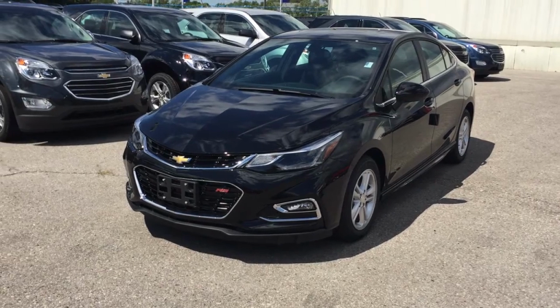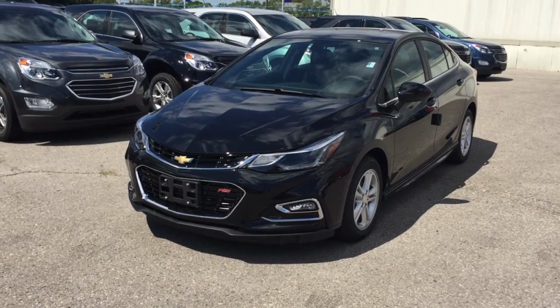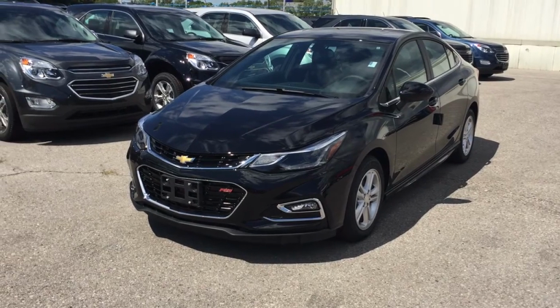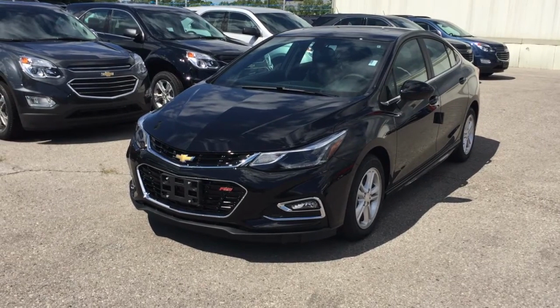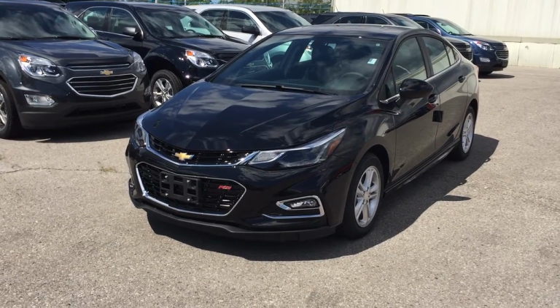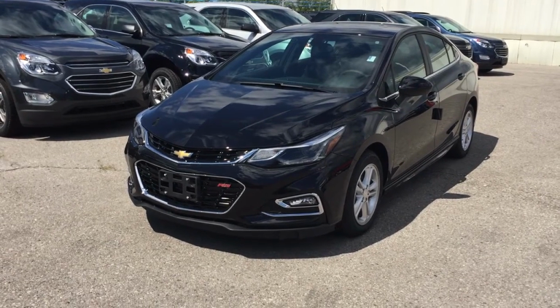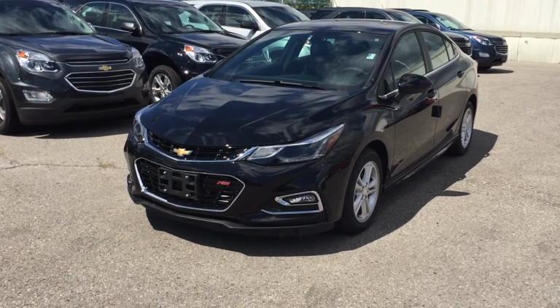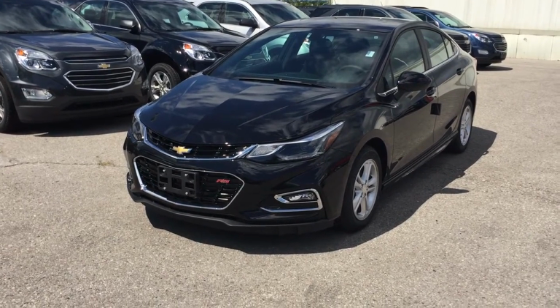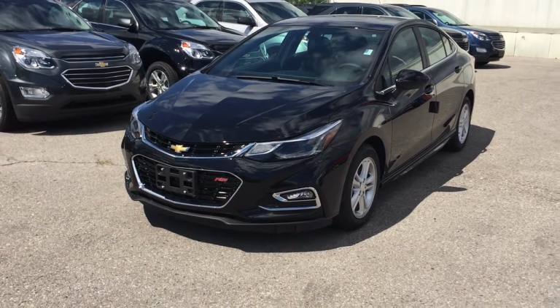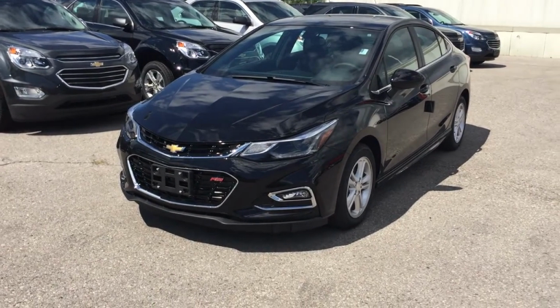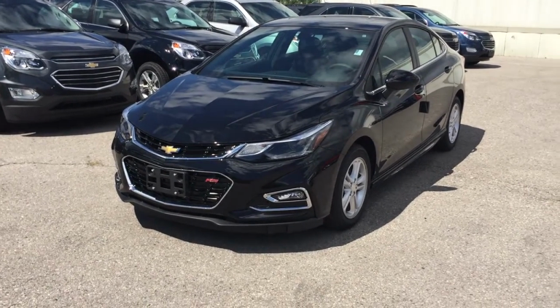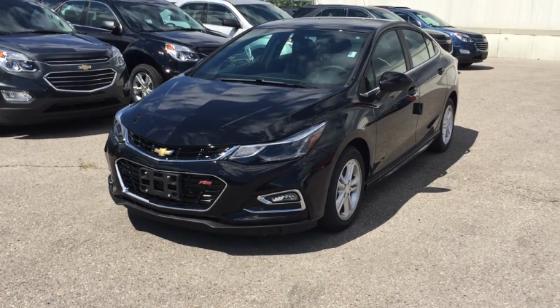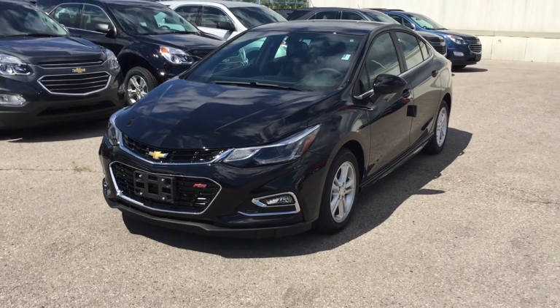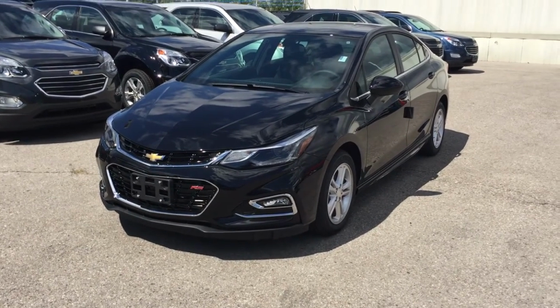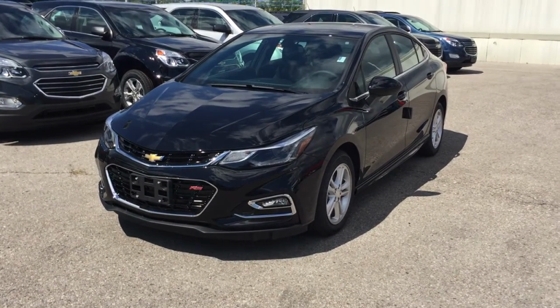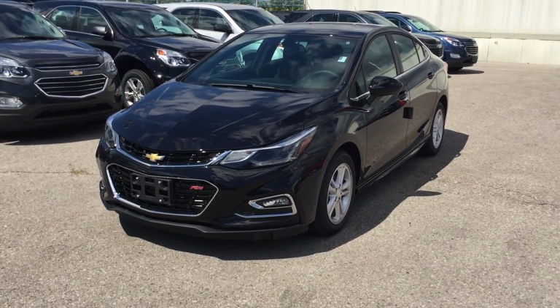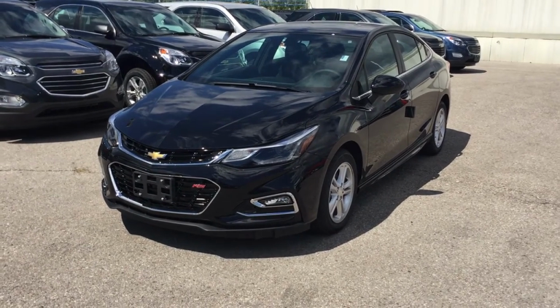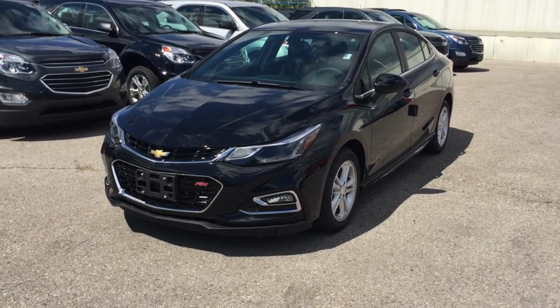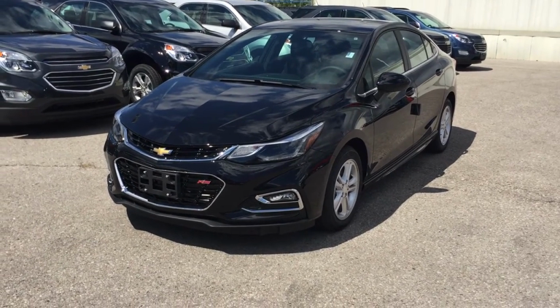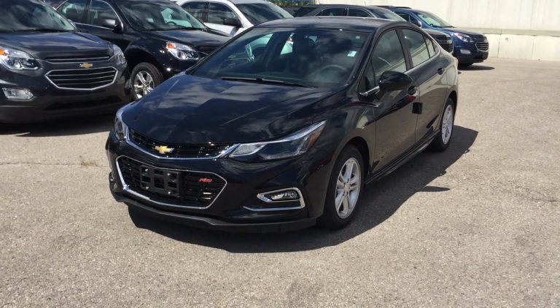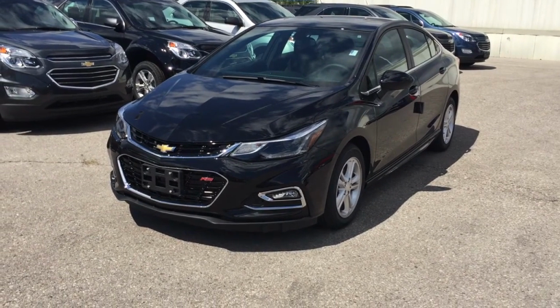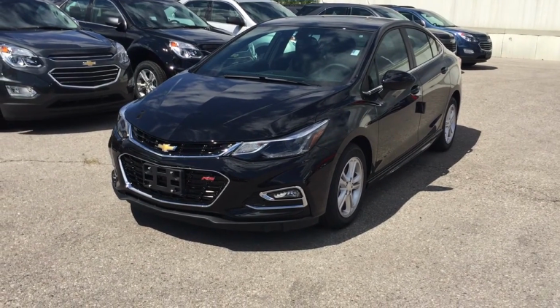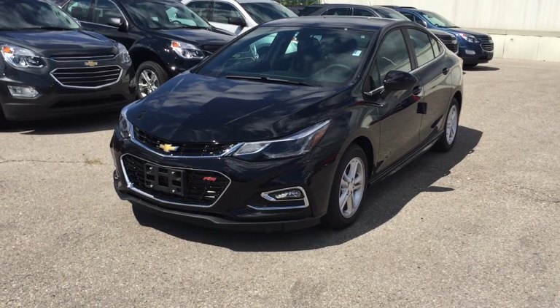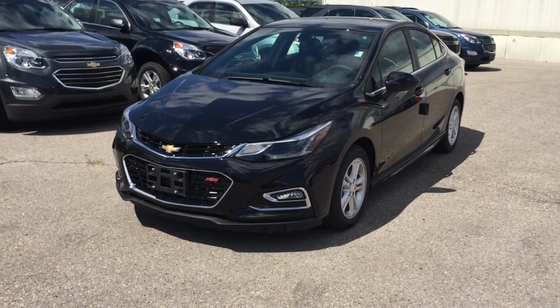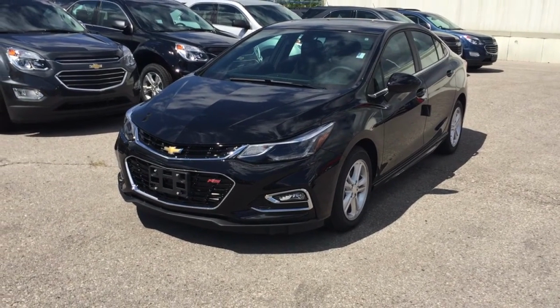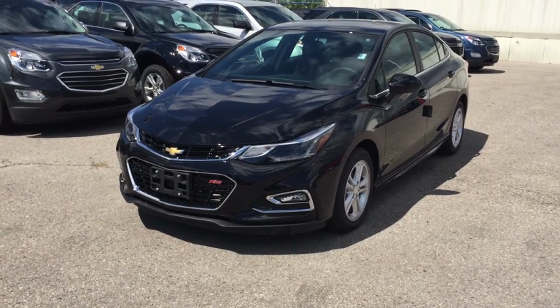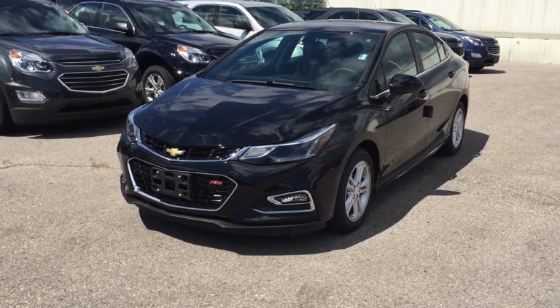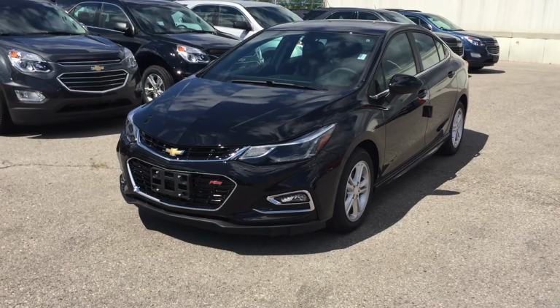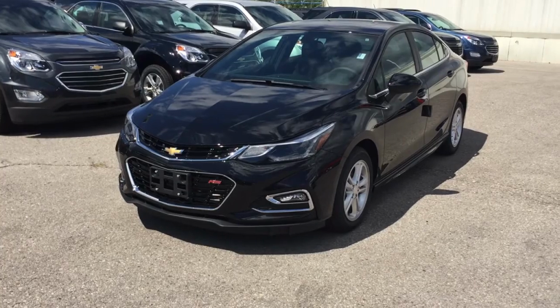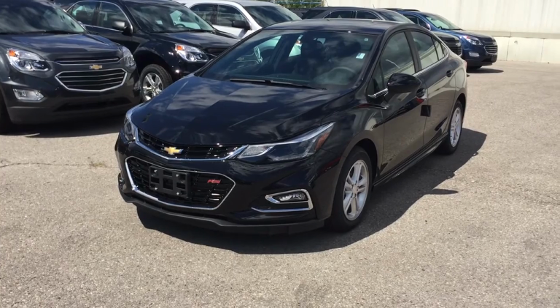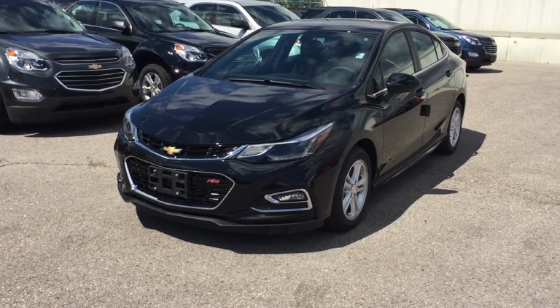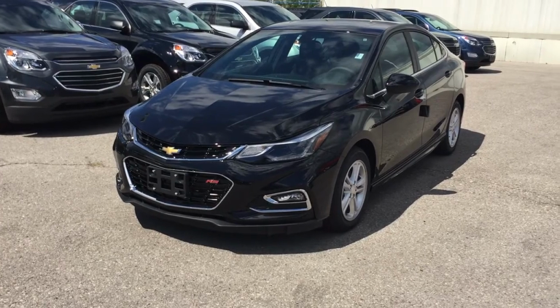Folks, welcome to Roy Nichols Motors, located at 2728 Curtis Road in Curtis, Ontario.